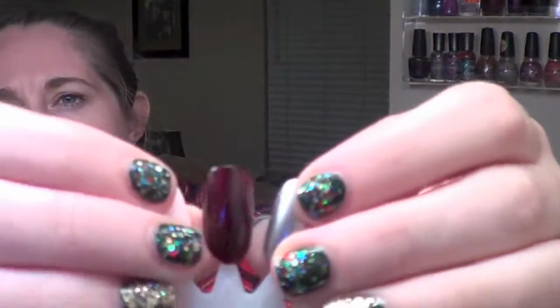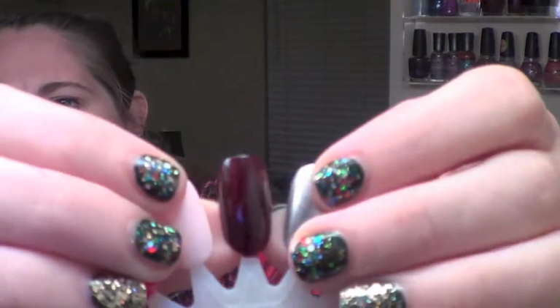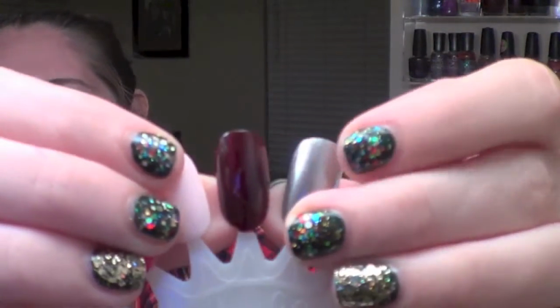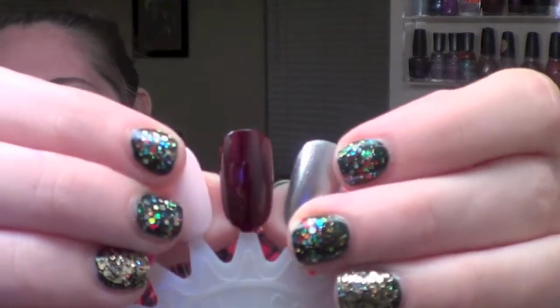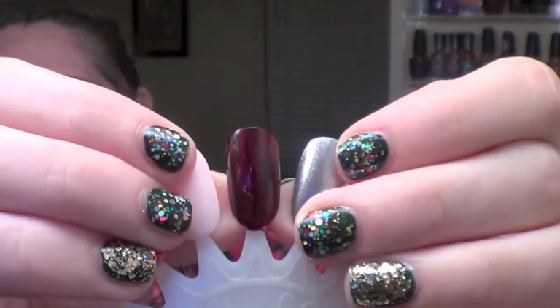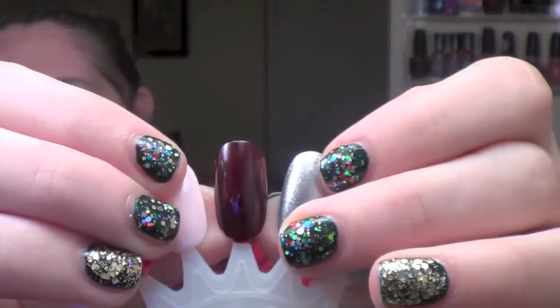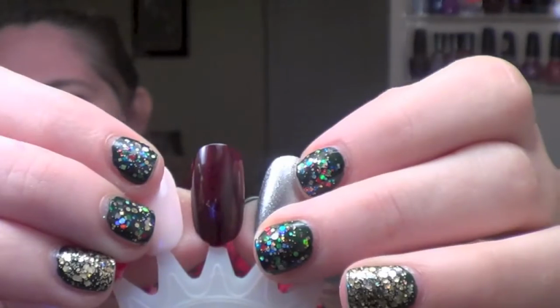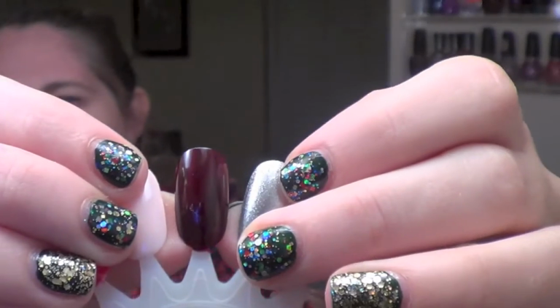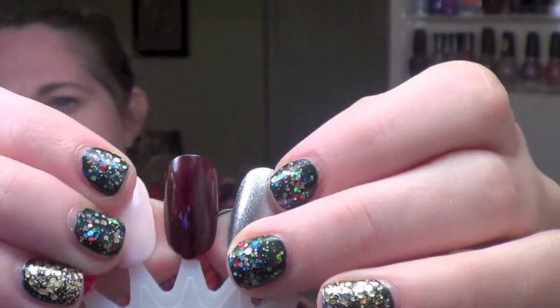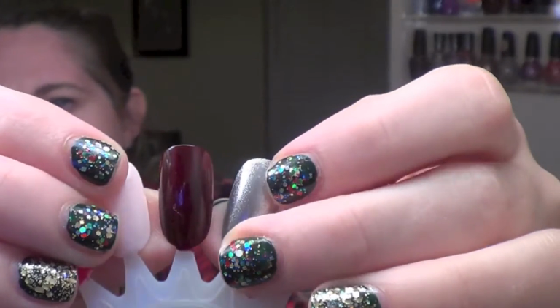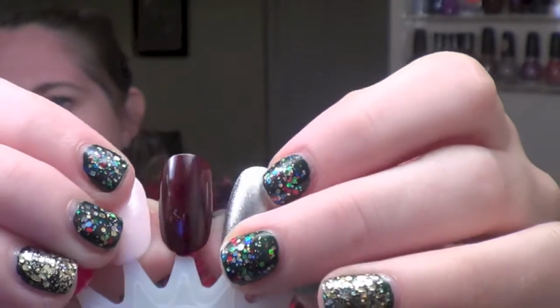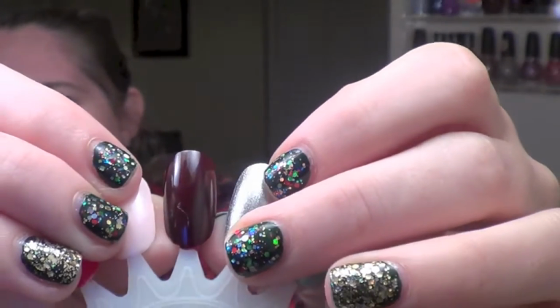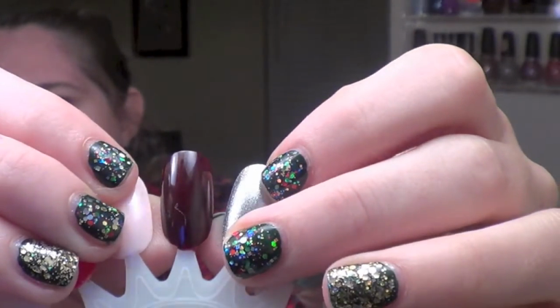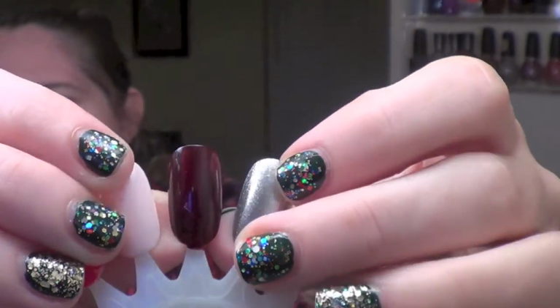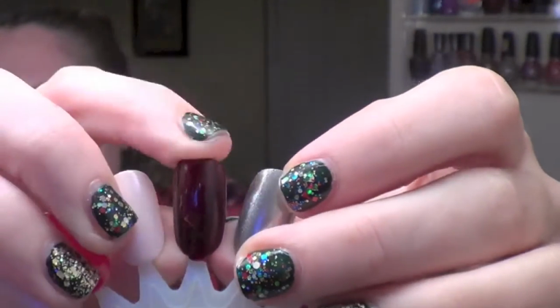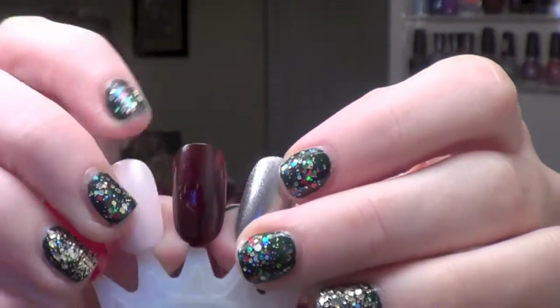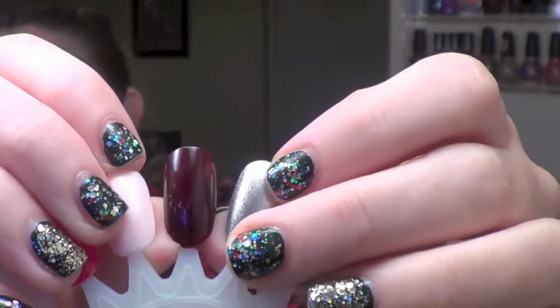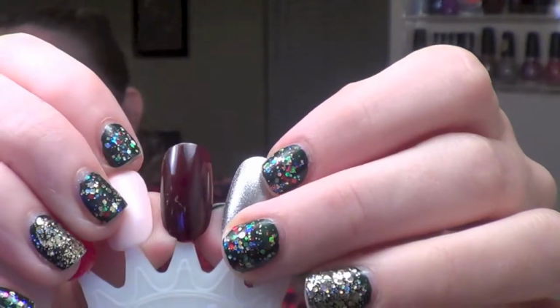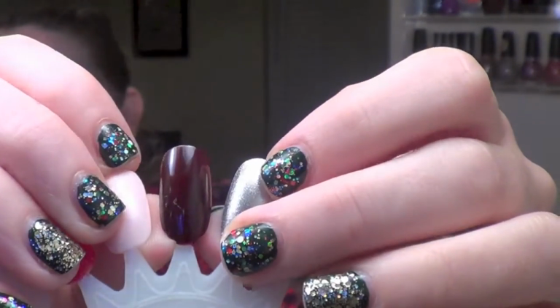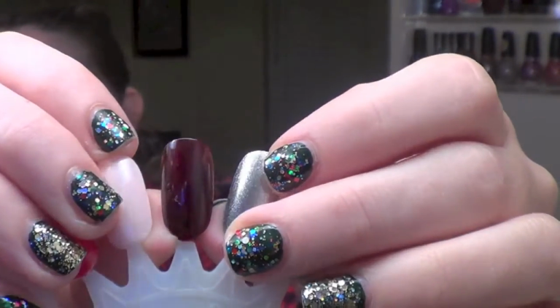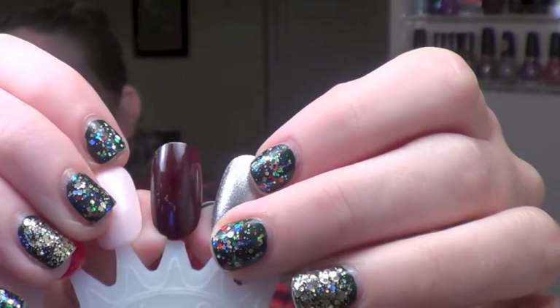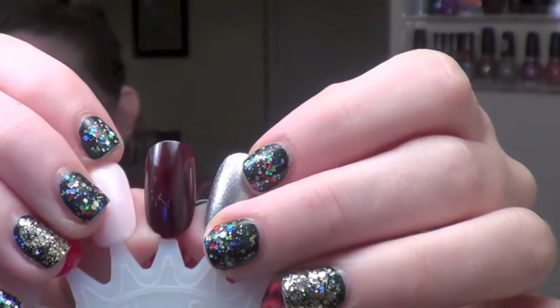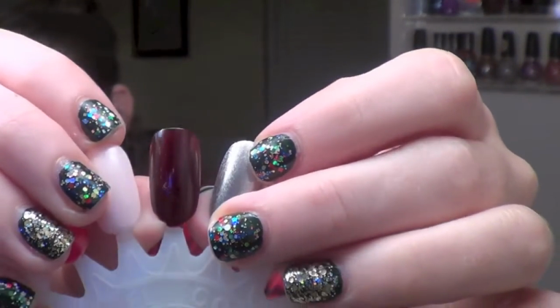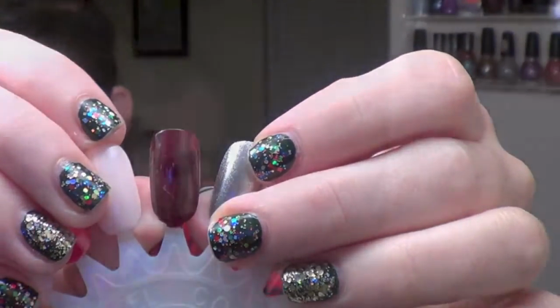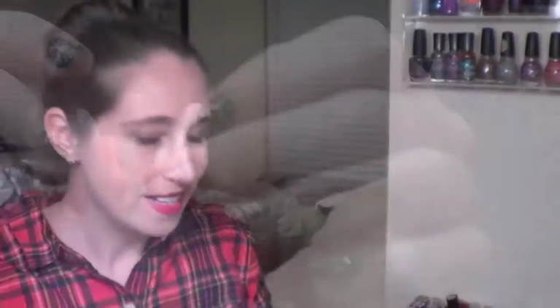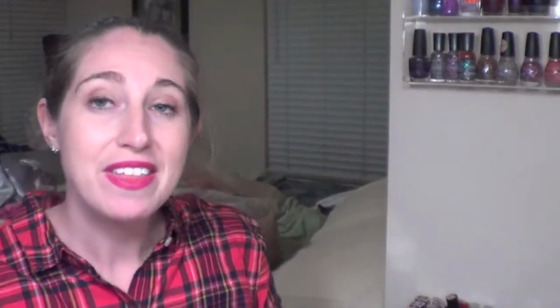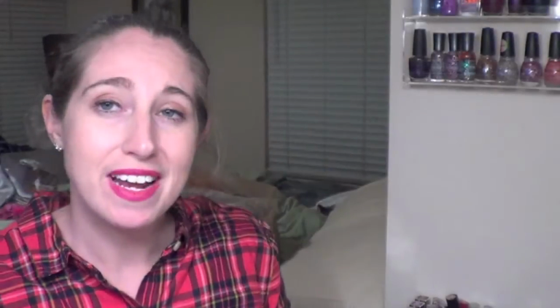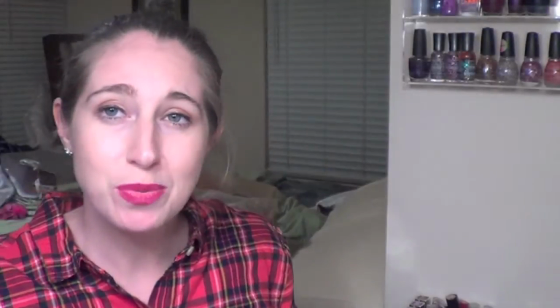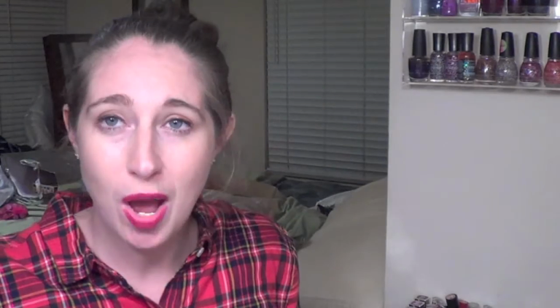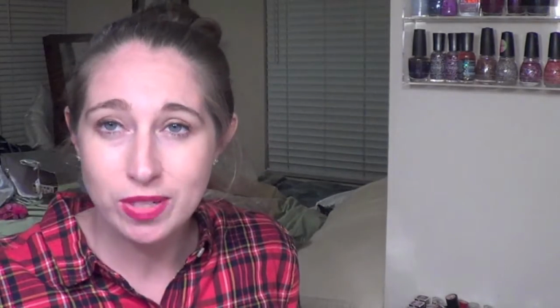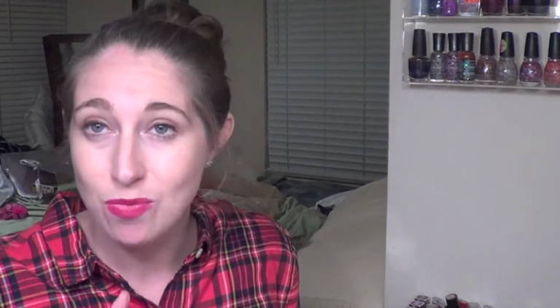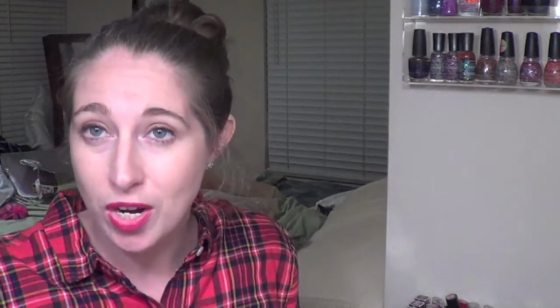The next one up is called Vixen and it's a very very dark violet brown. This one comes off really really vampy — it was a two-coater, very nice and glossy.